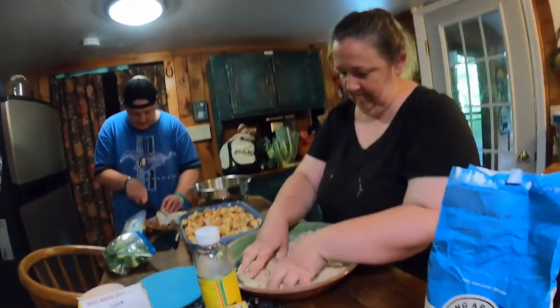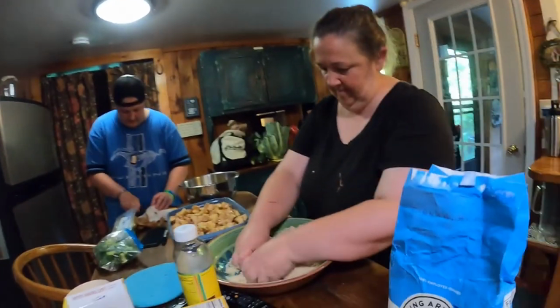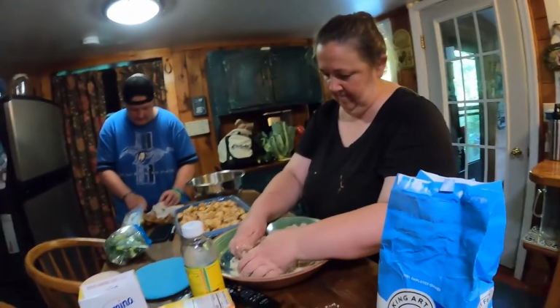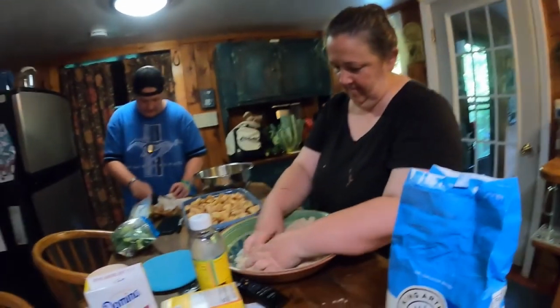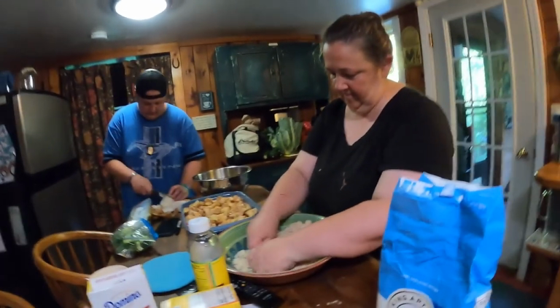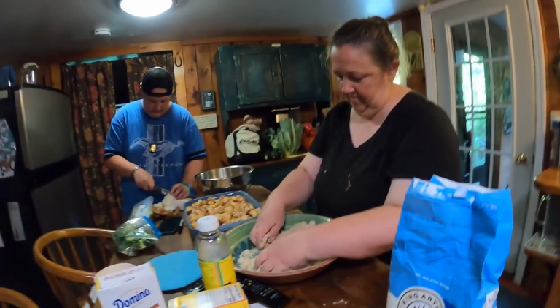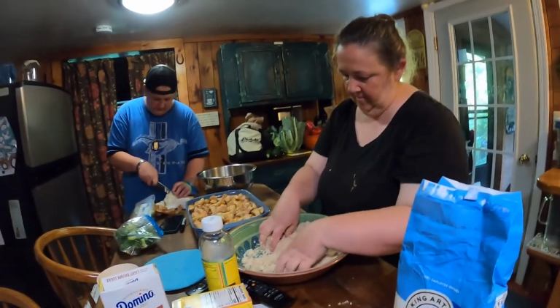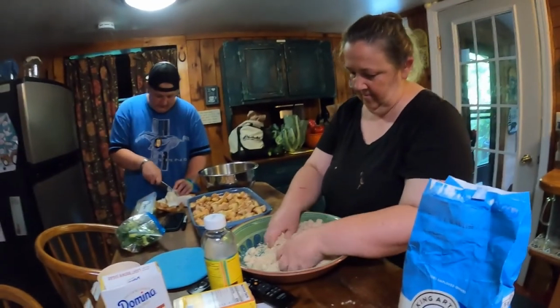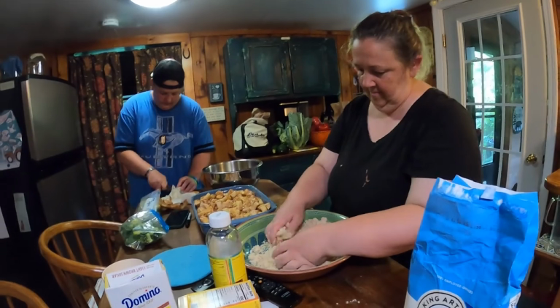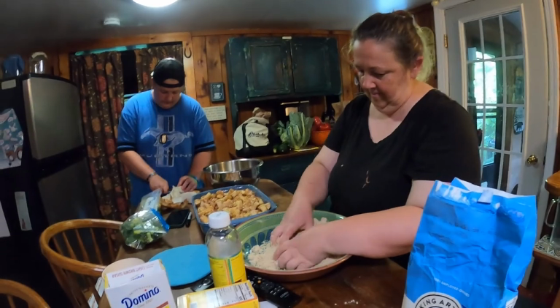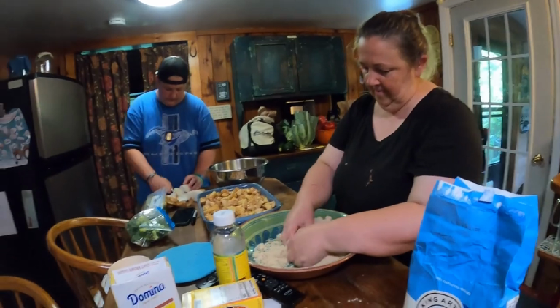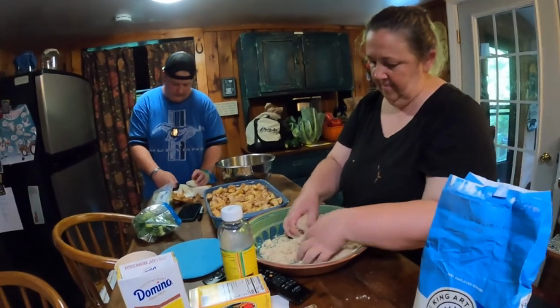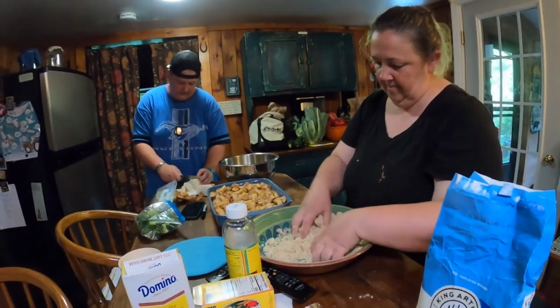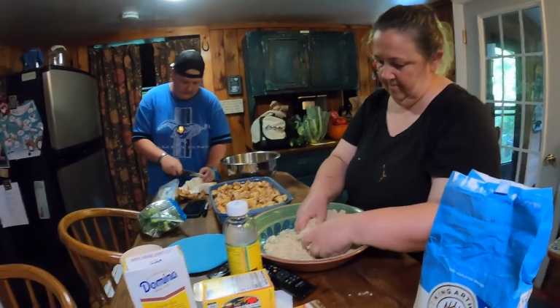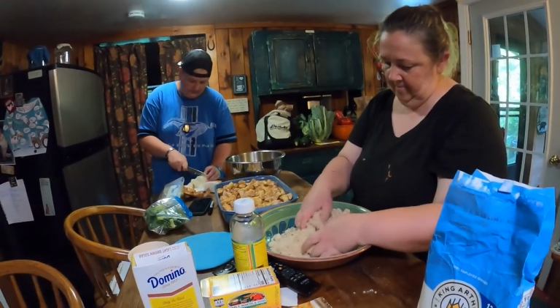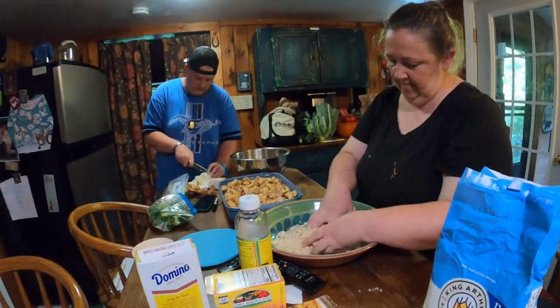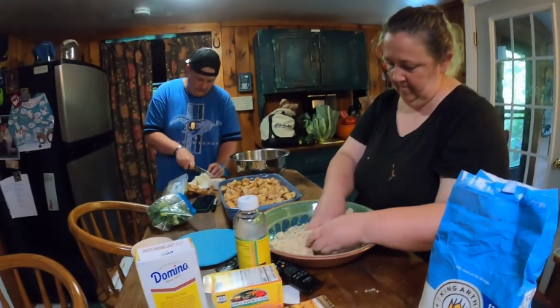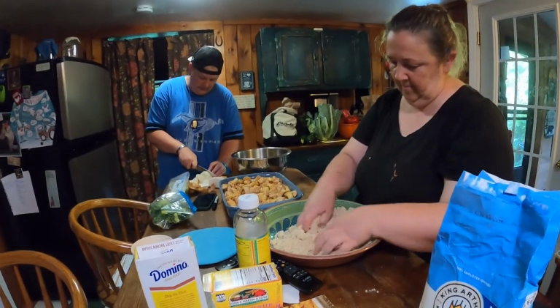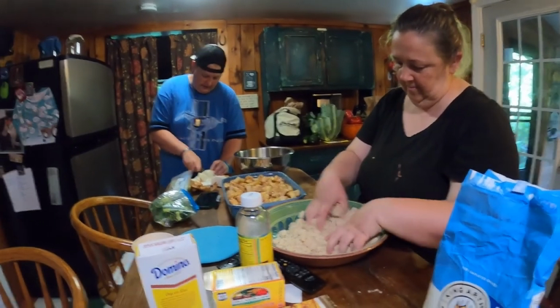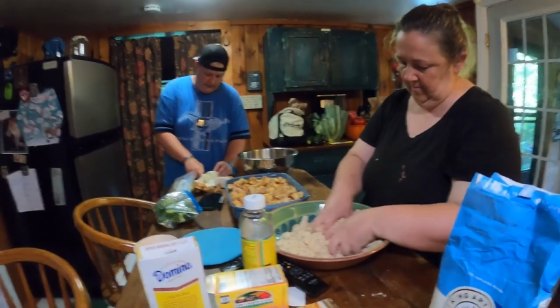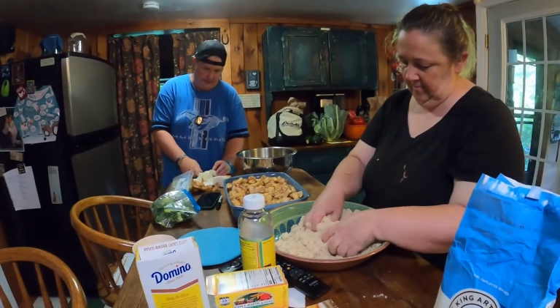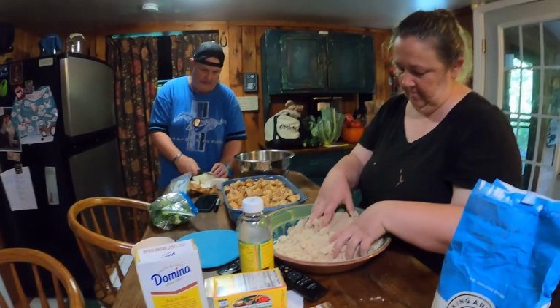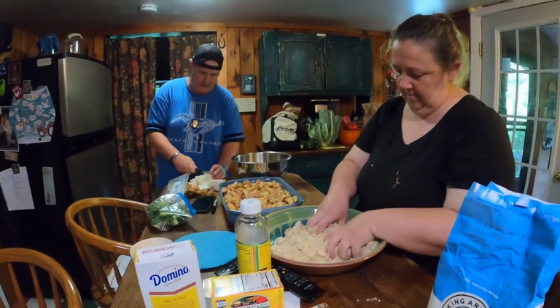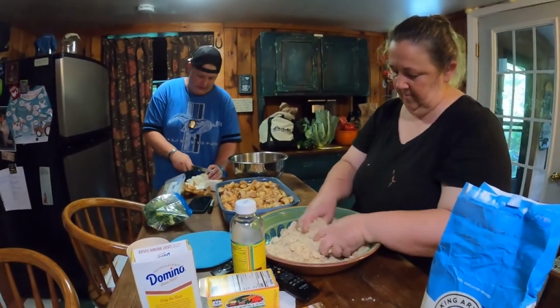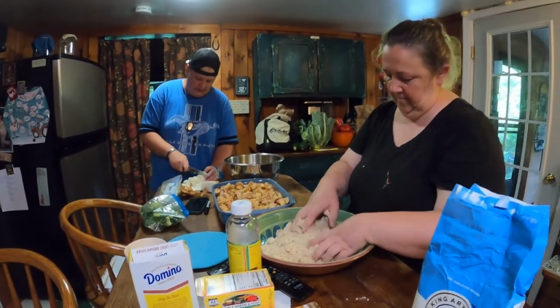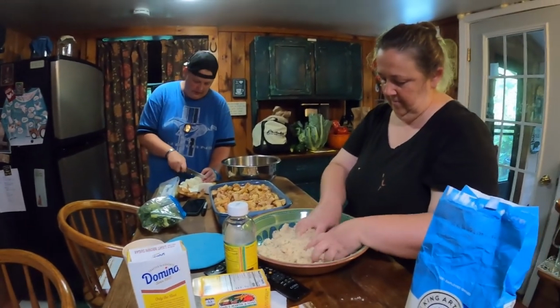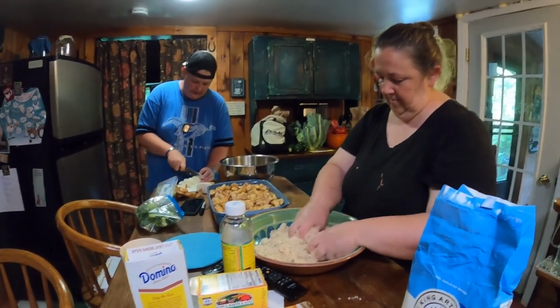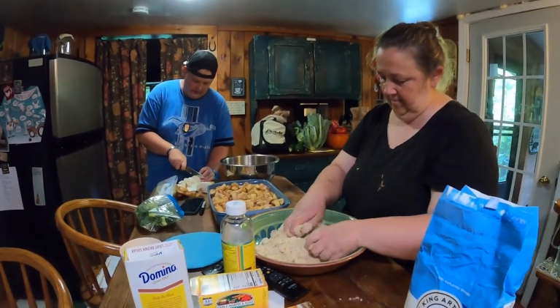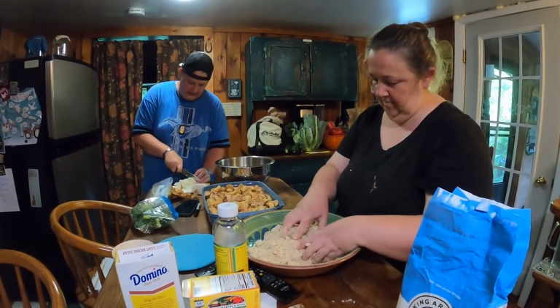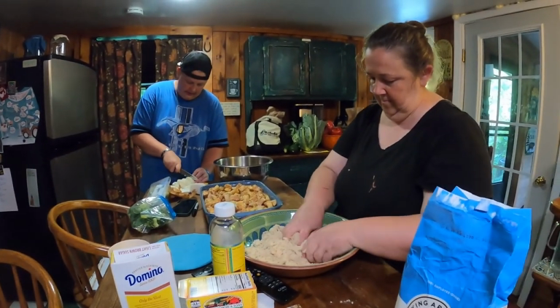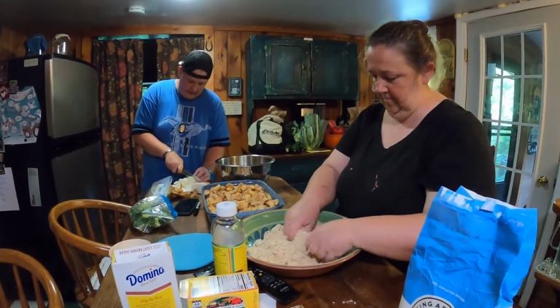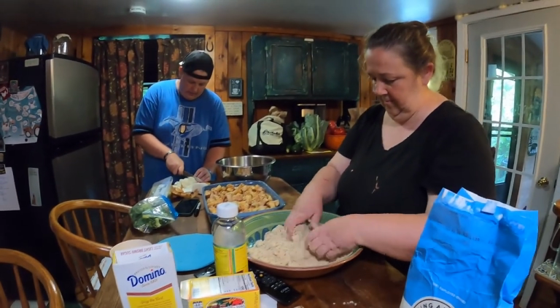Shannon is still mixing, getting the crumble all made. The butter was frozen, so that doesn't help.